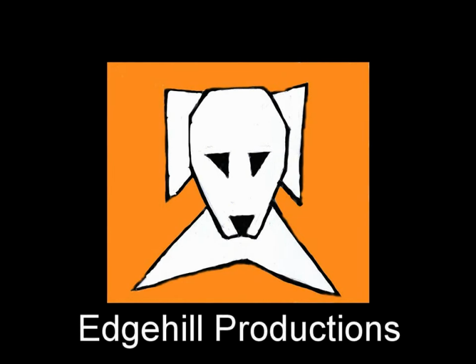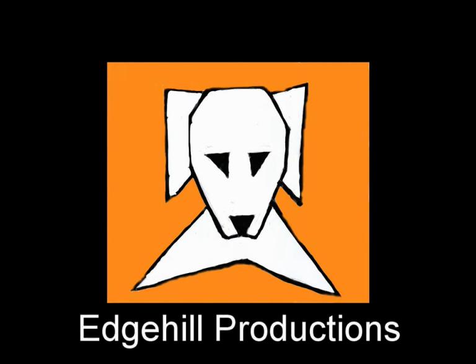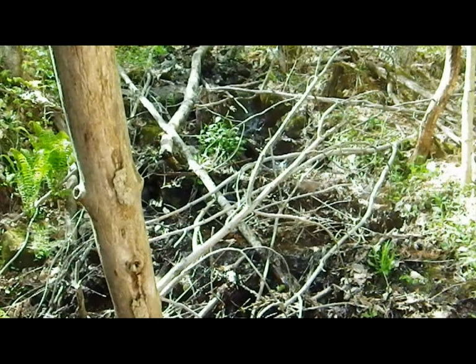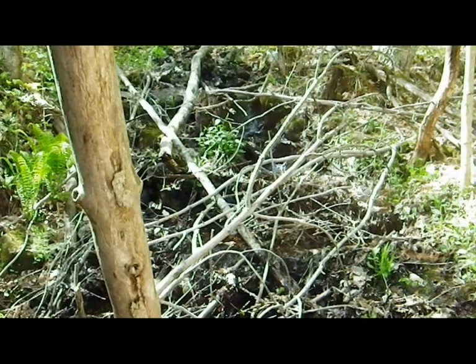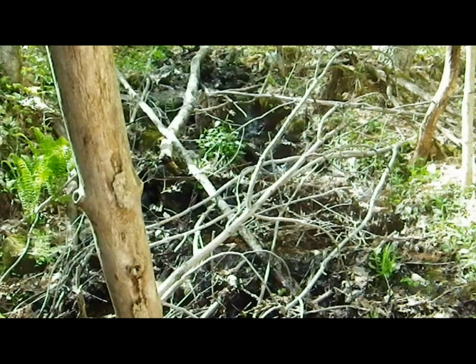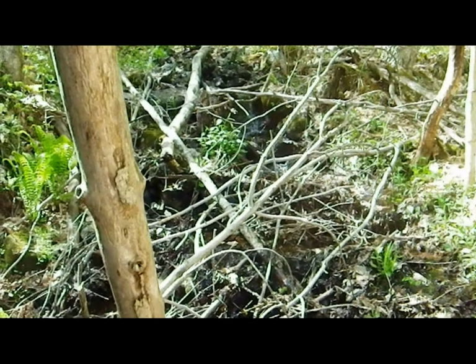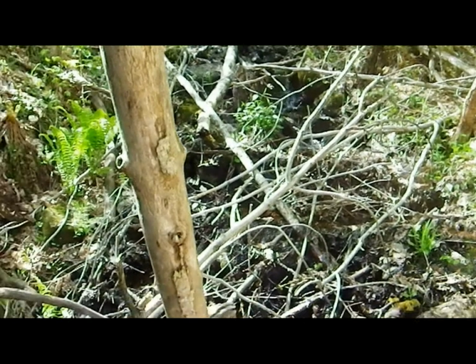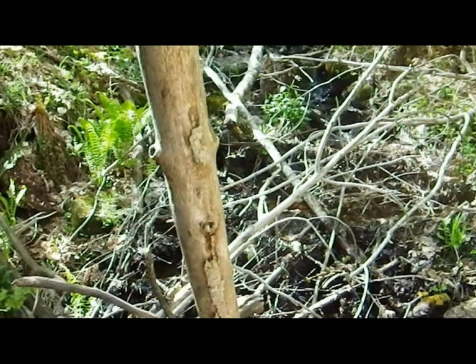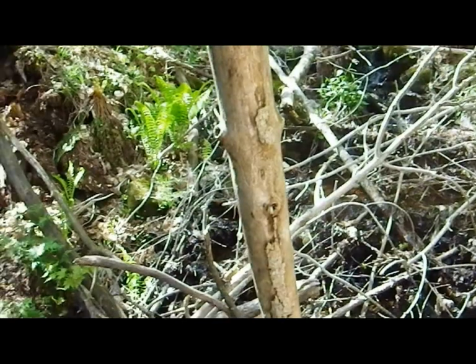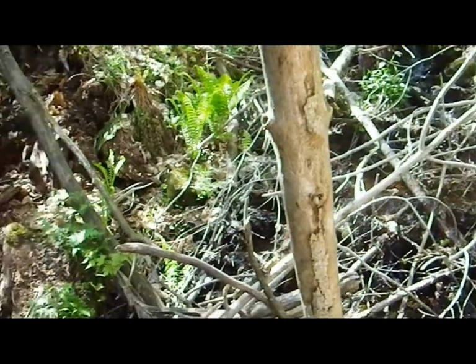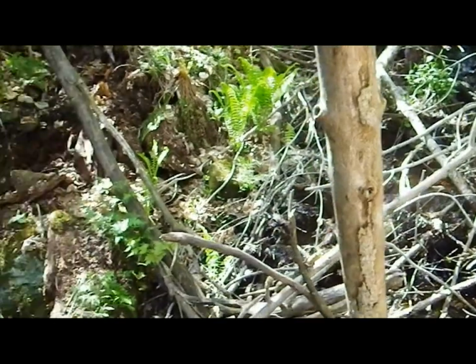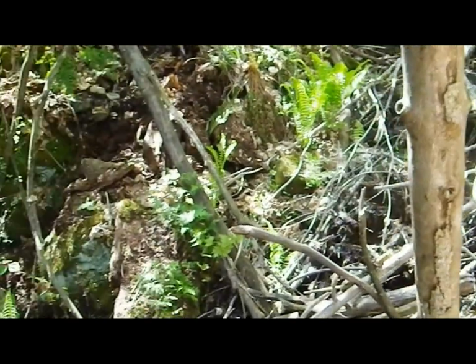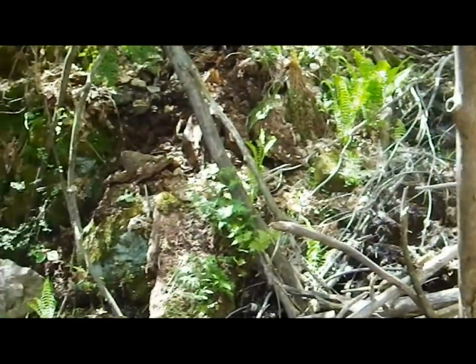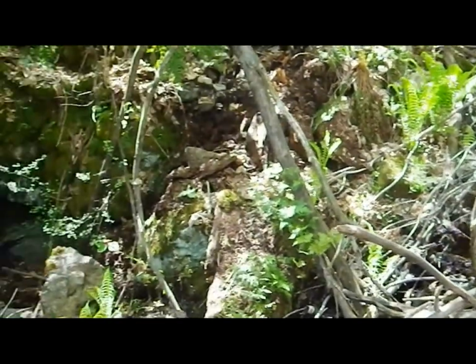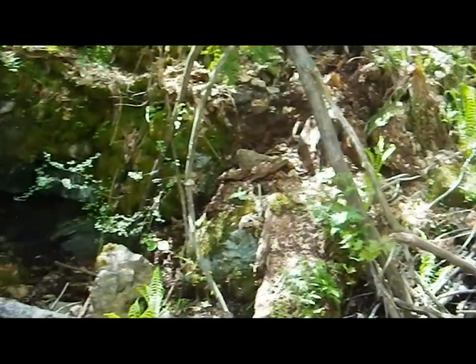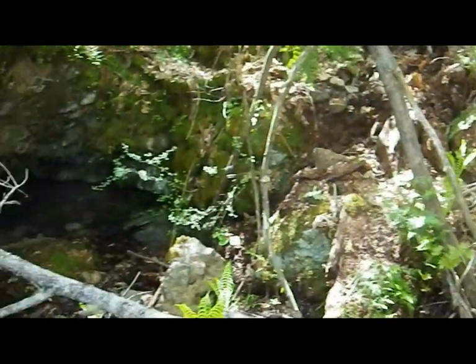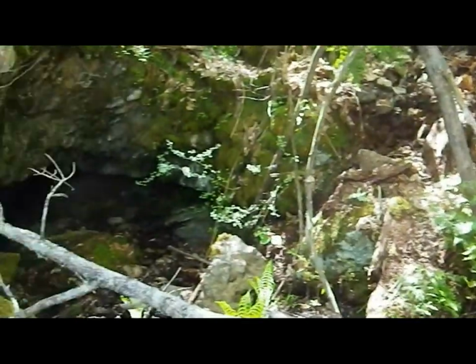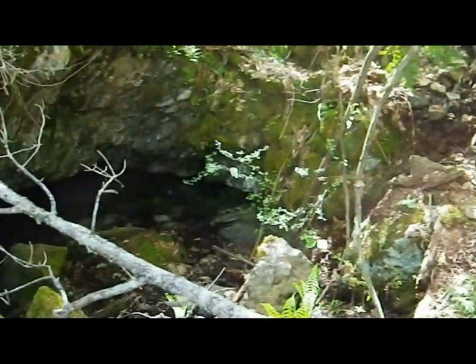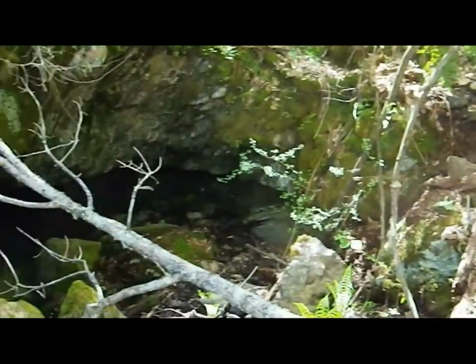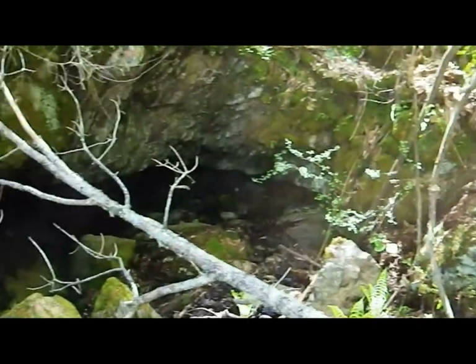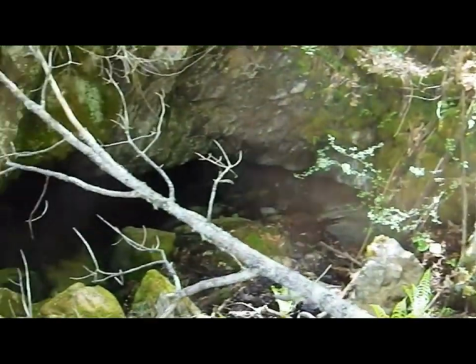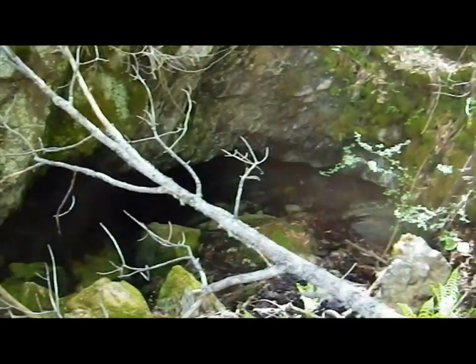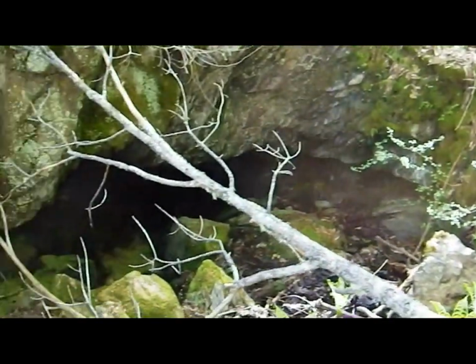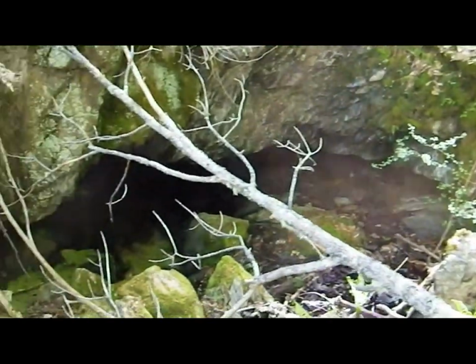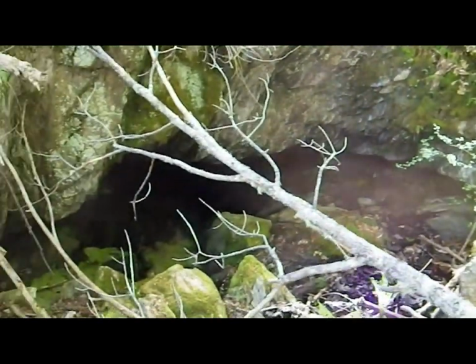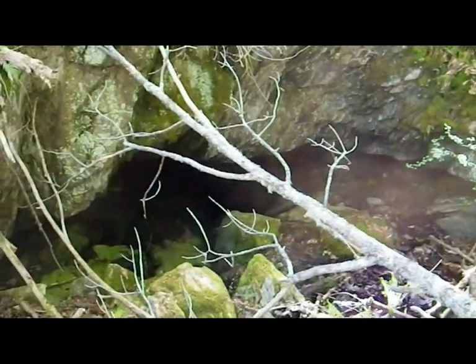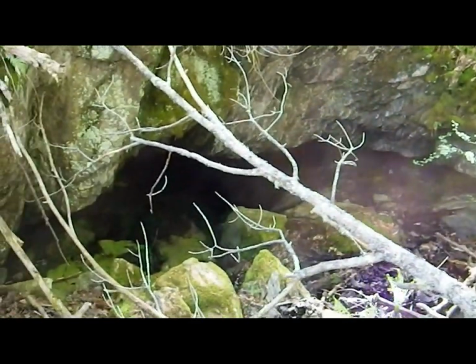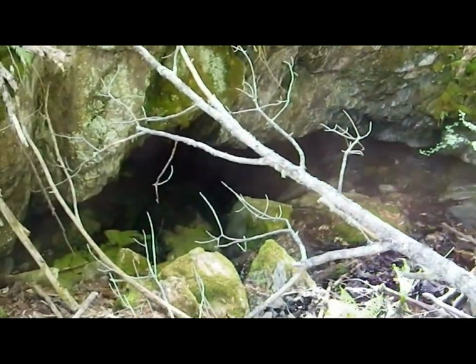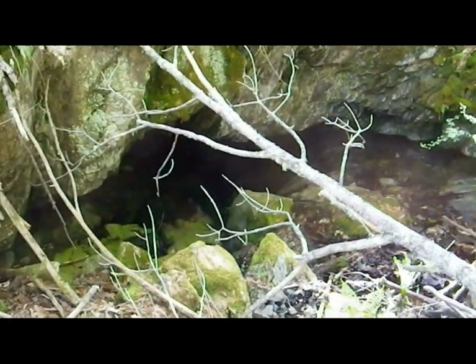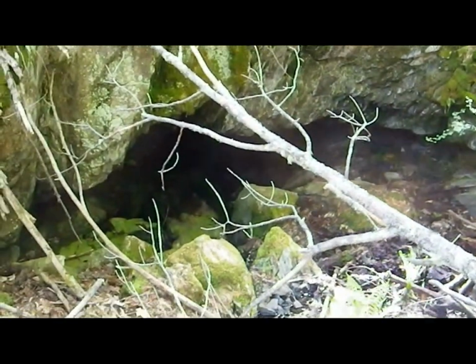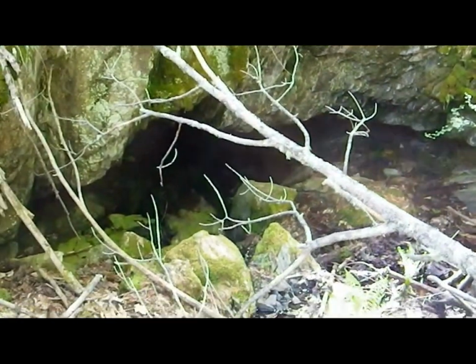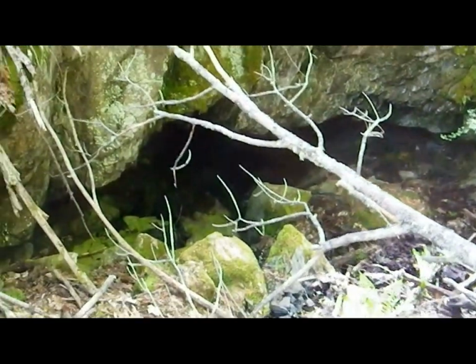Quiet! Took a bit of looking, but here it is — Twin Trickles Cave.